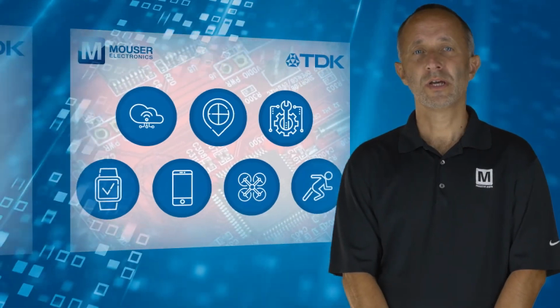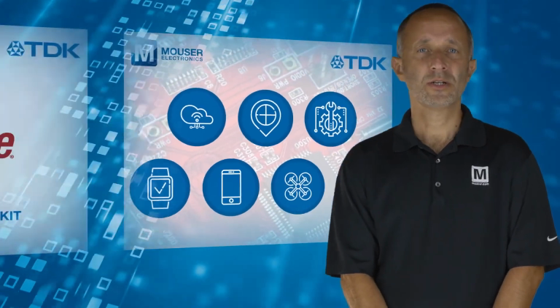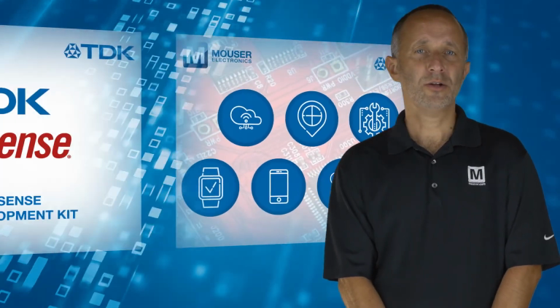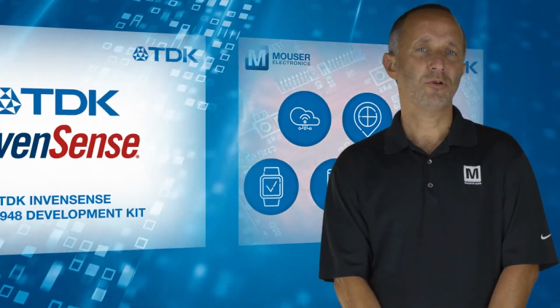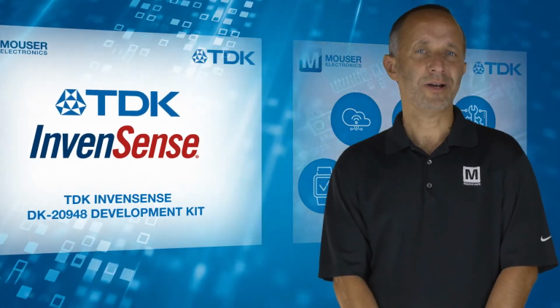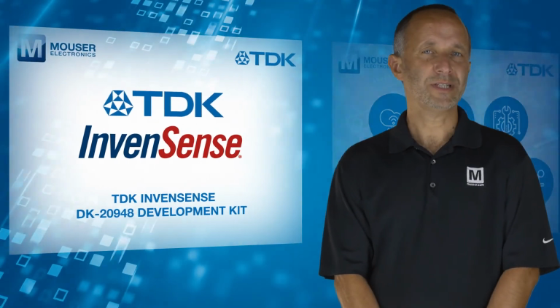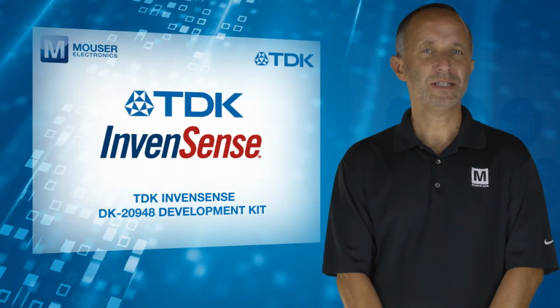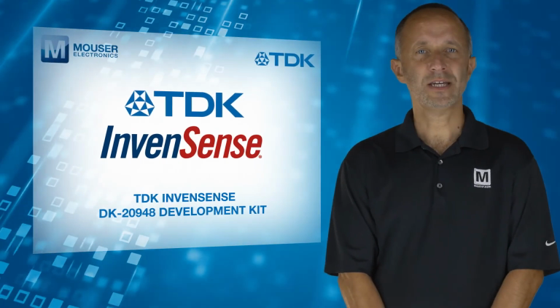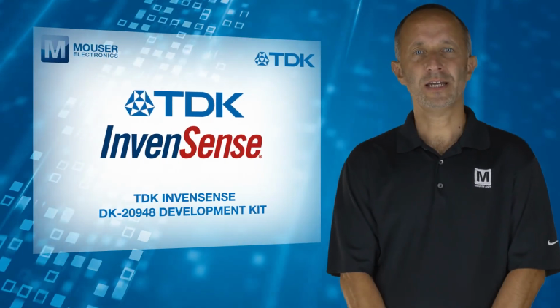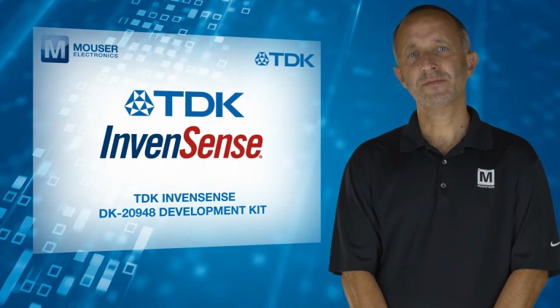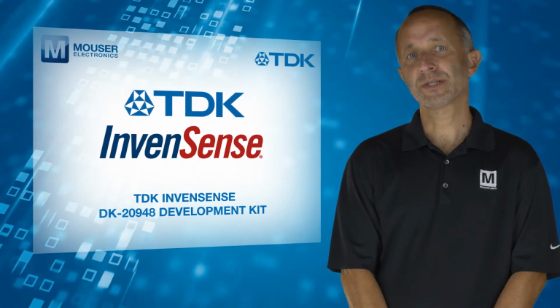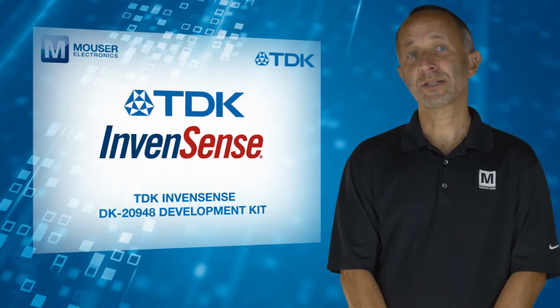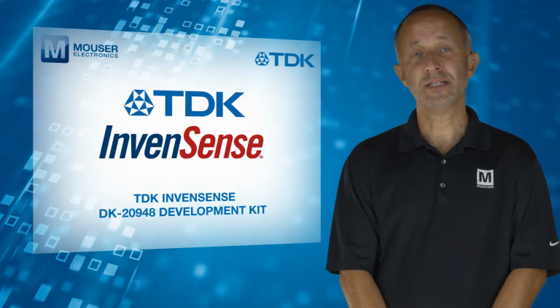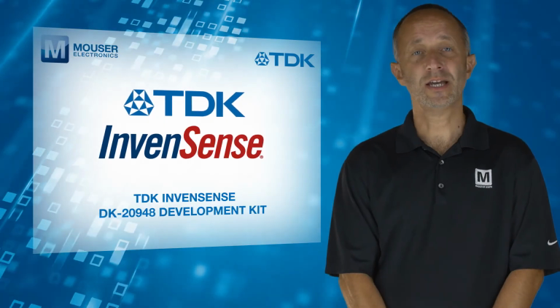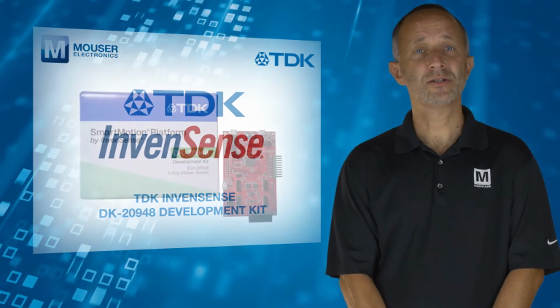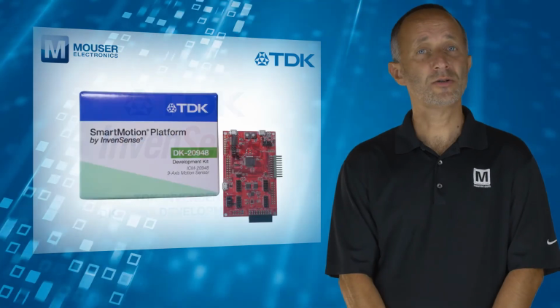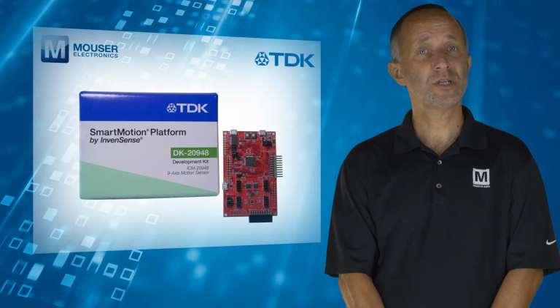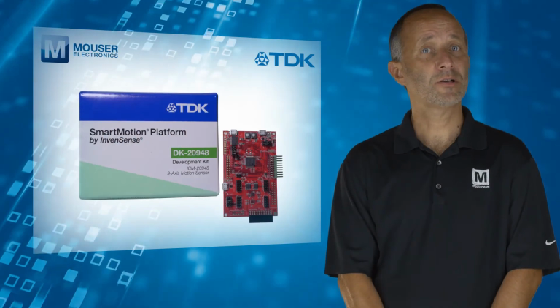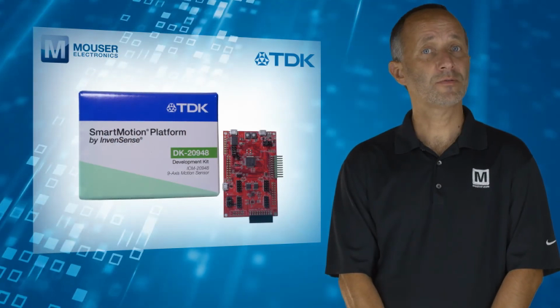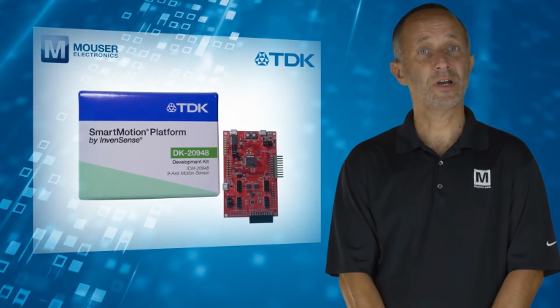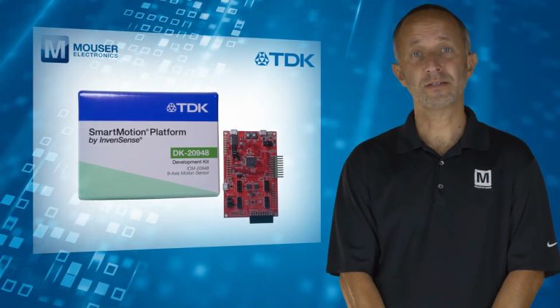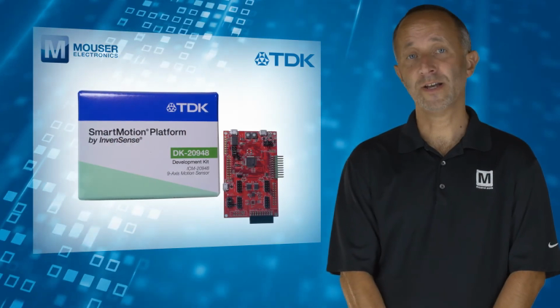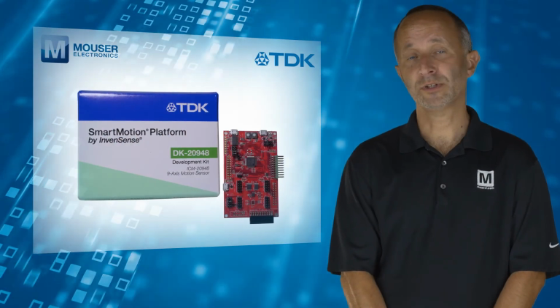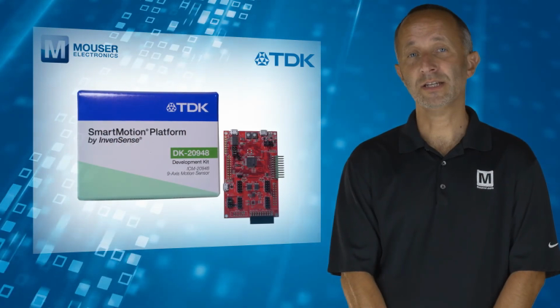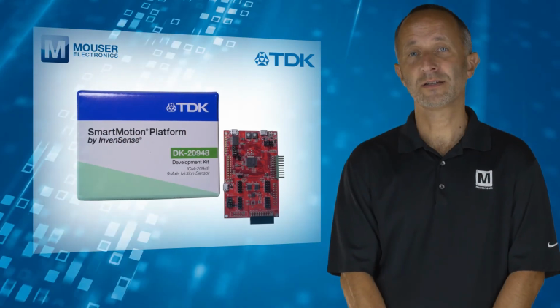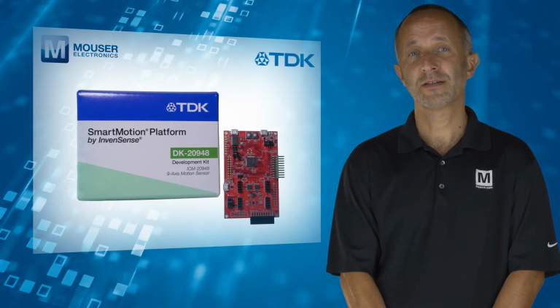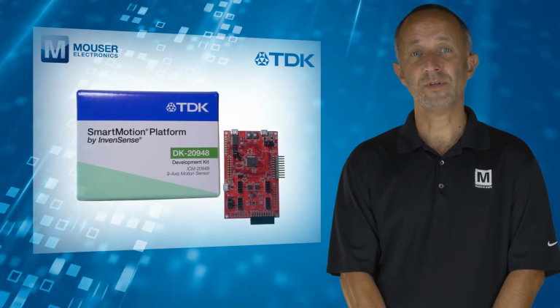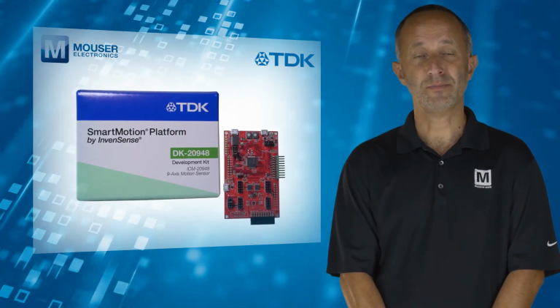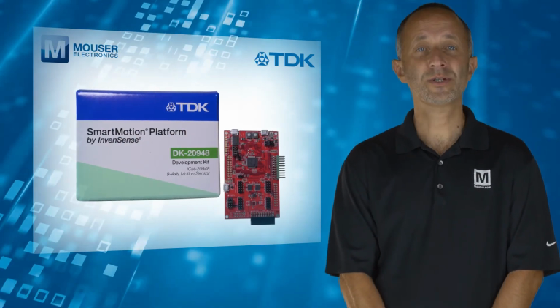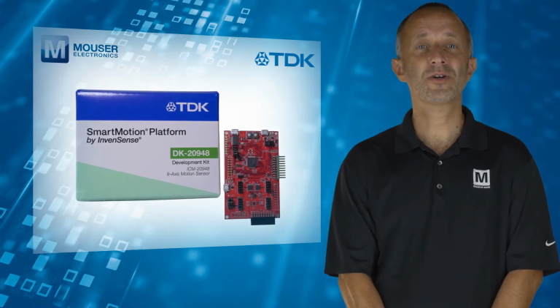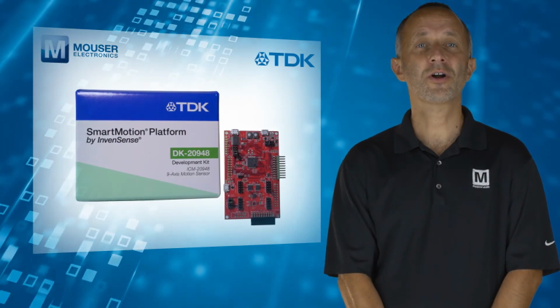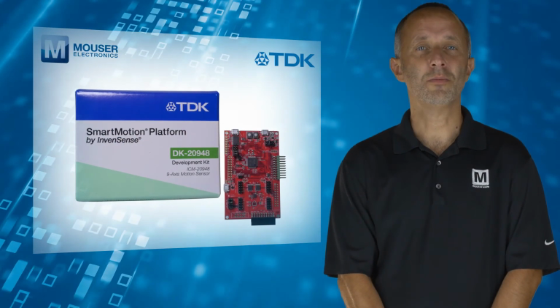To learn more about the TDK InvenSense DK20948 Development Kit, visit mouser.com.